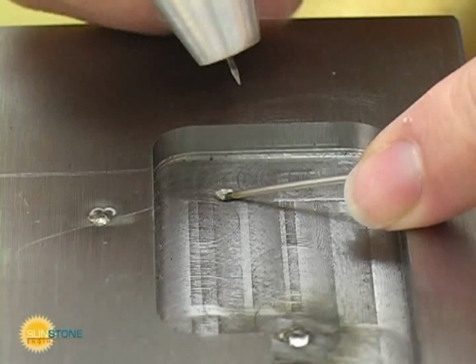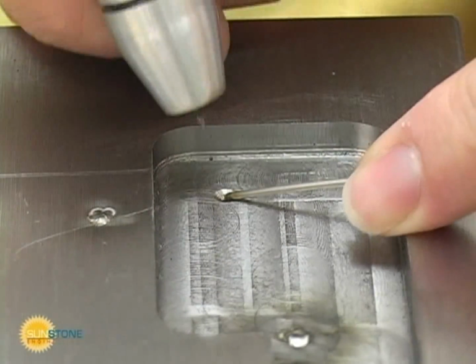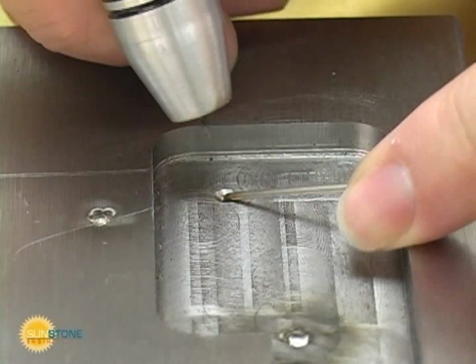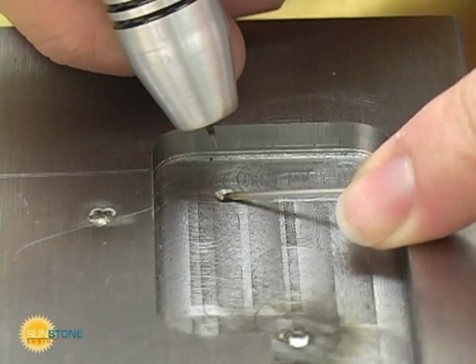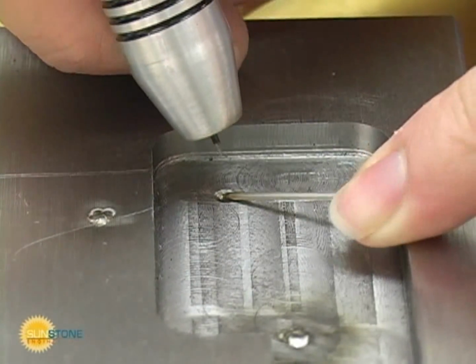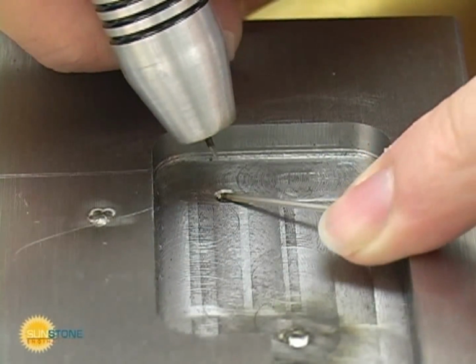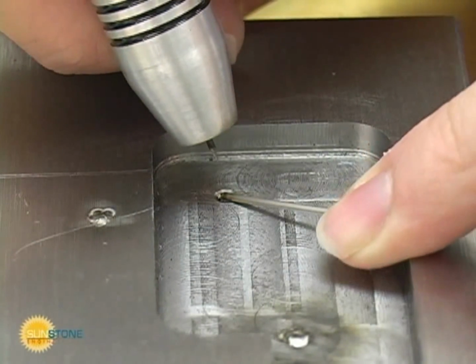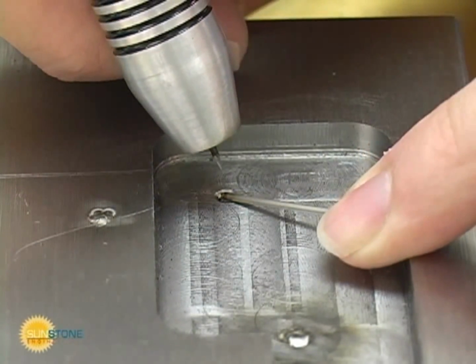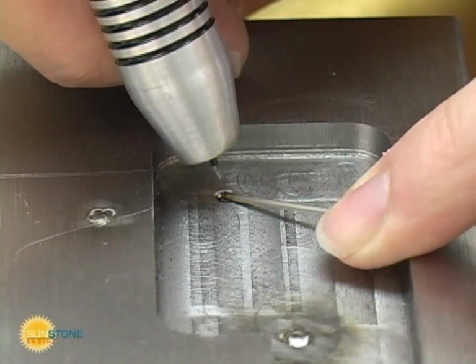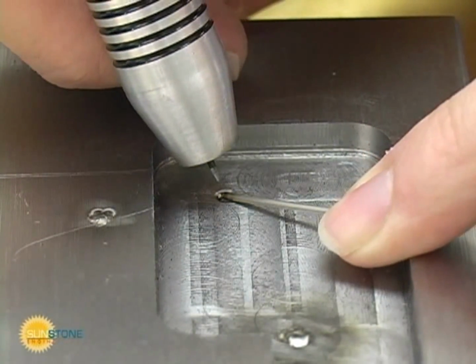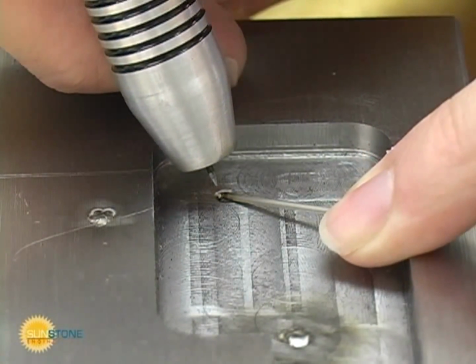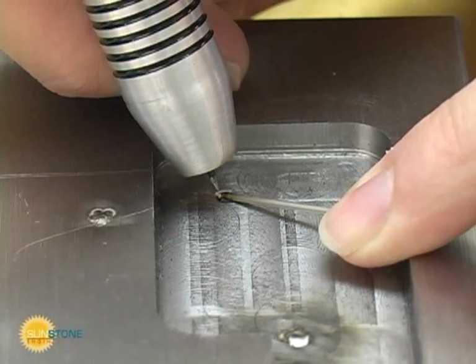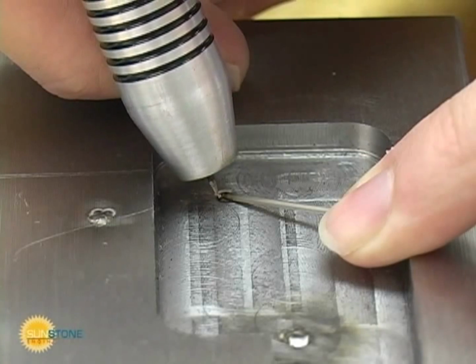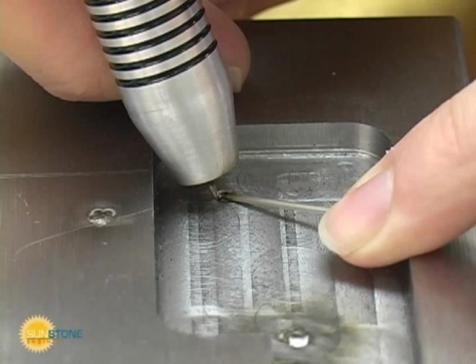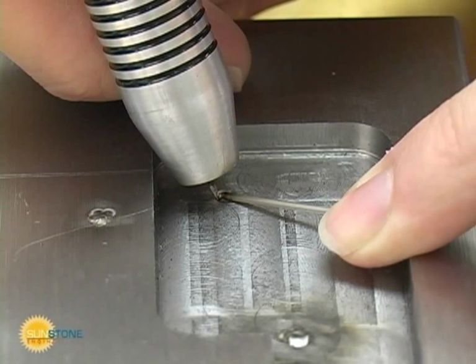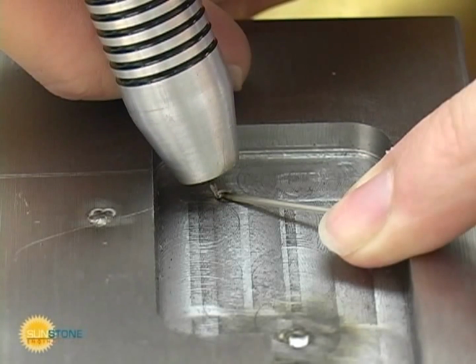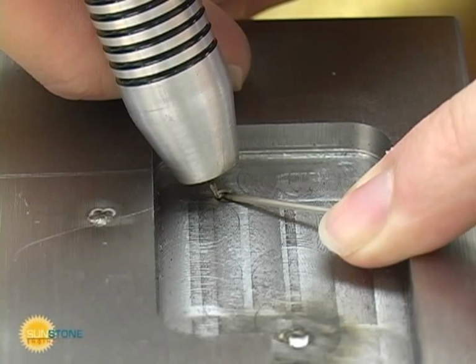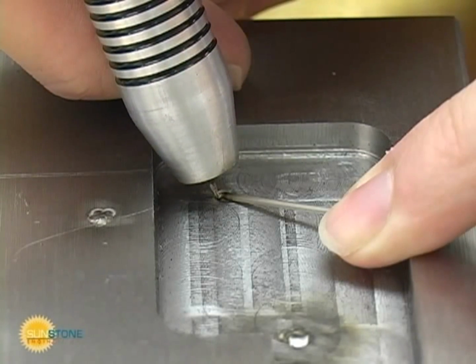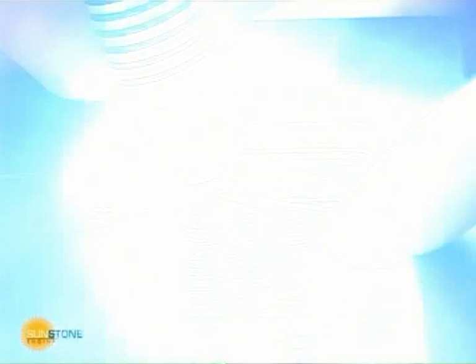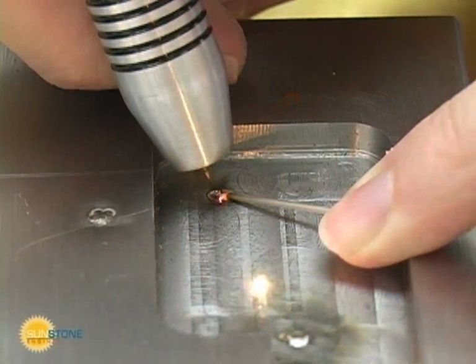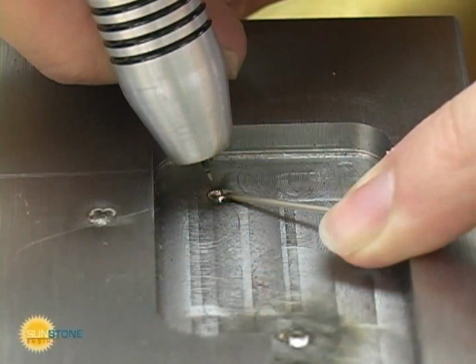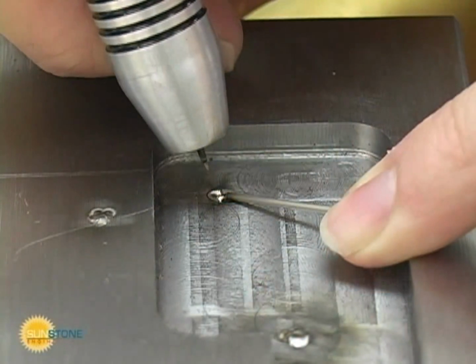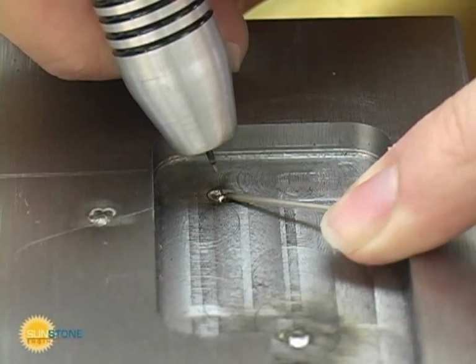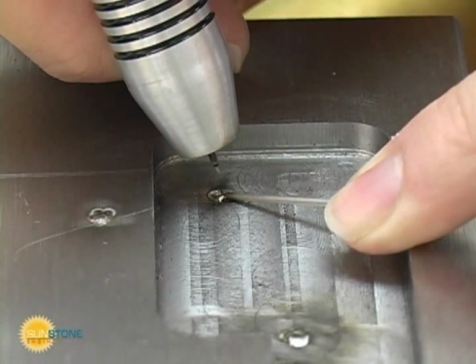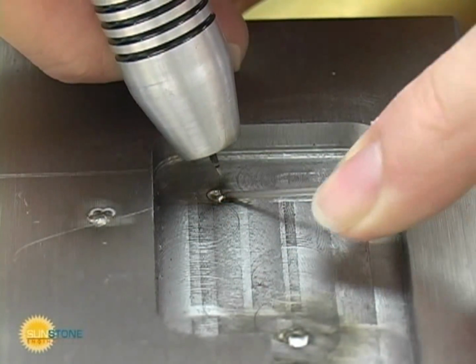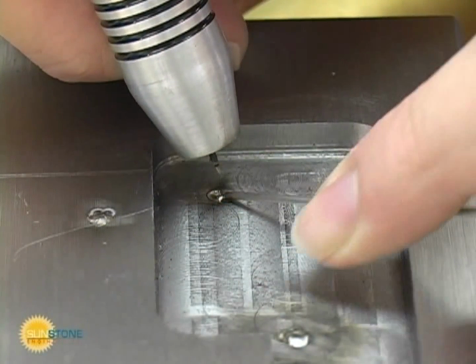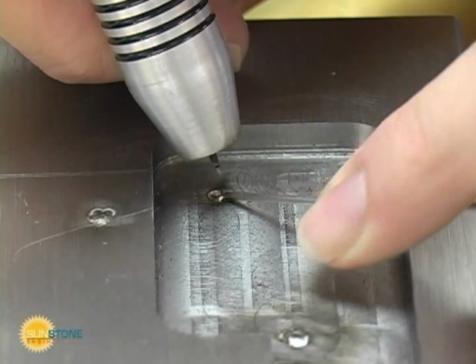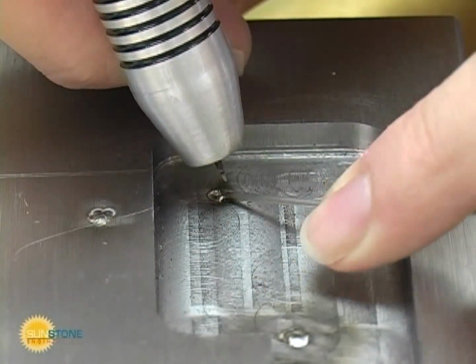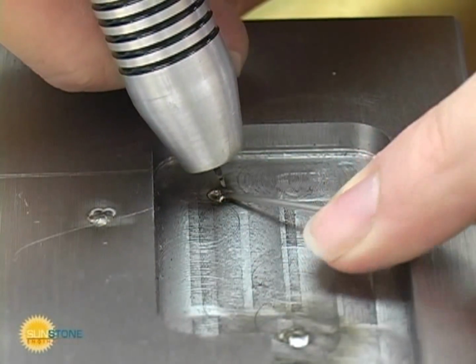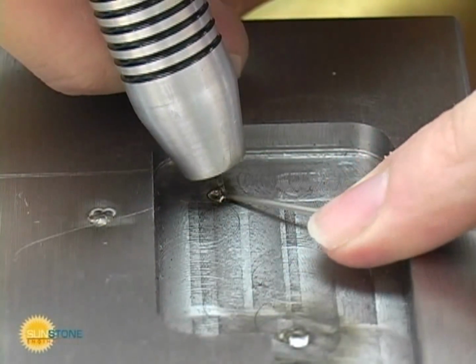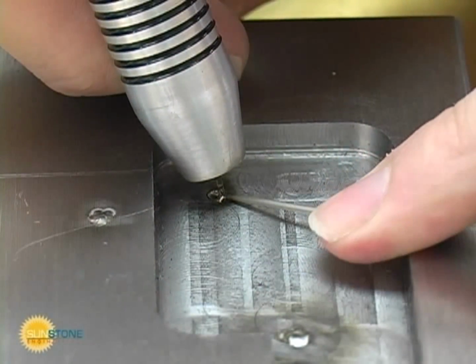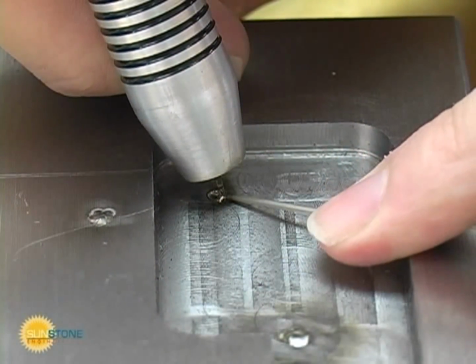Here you can see a larger manufacturing mistake. The user will add material to remove this hole.